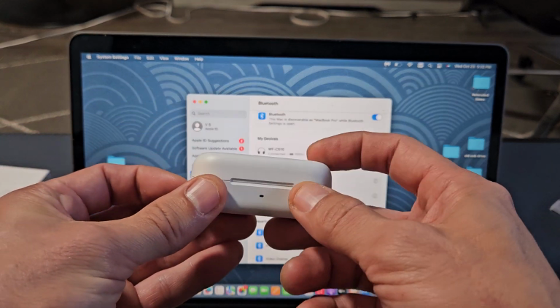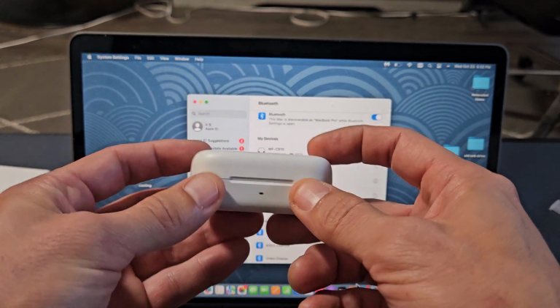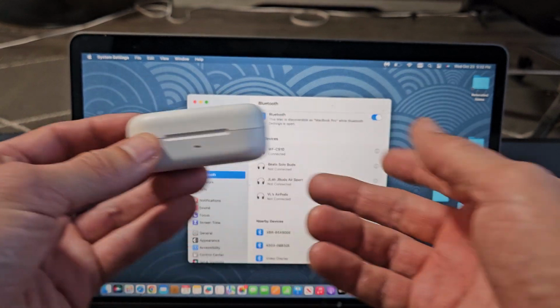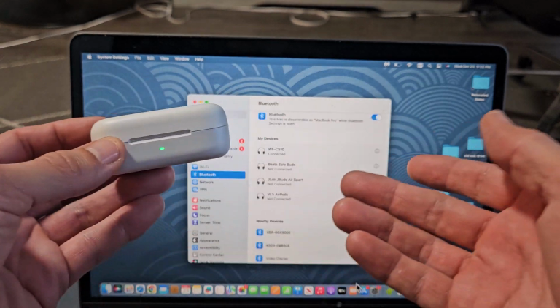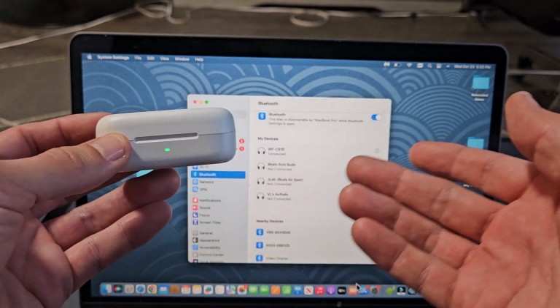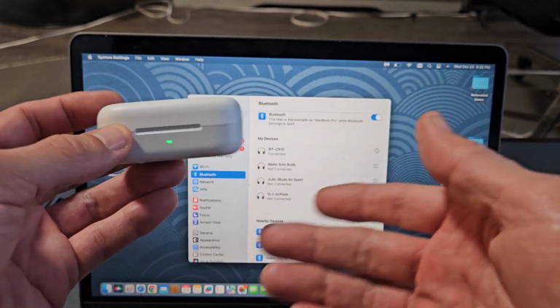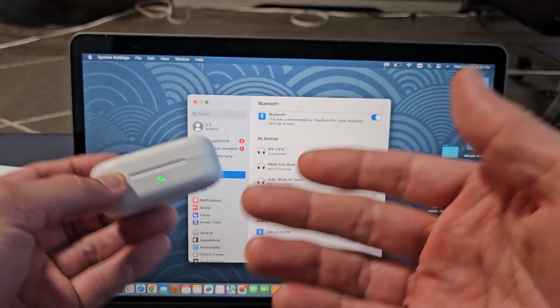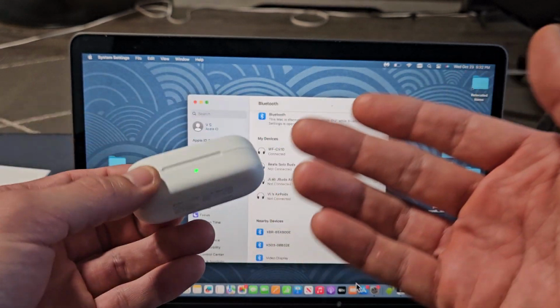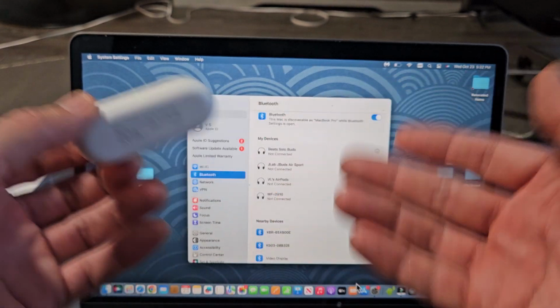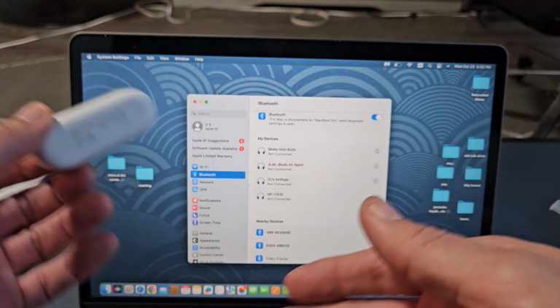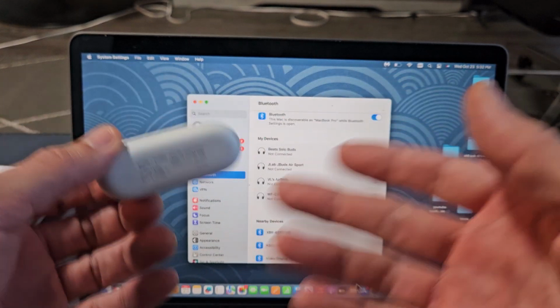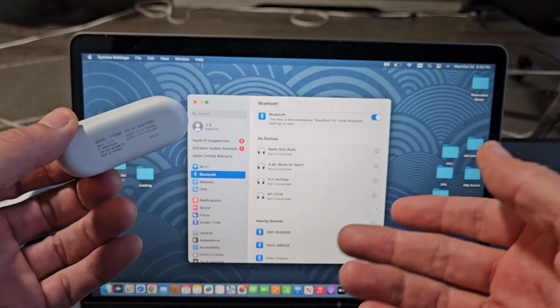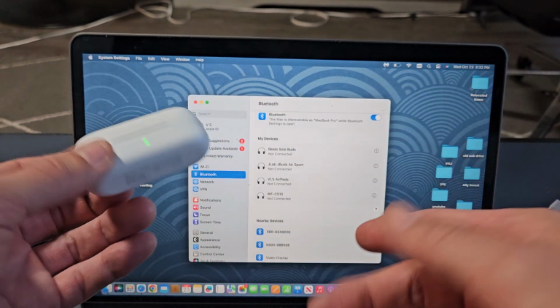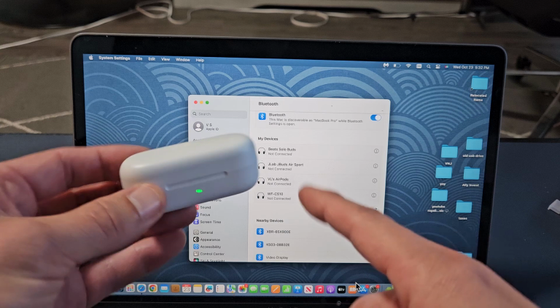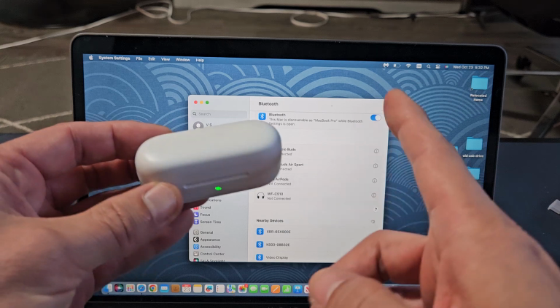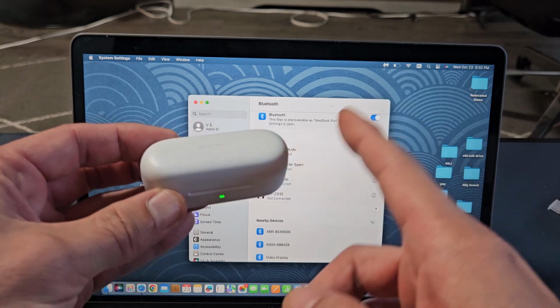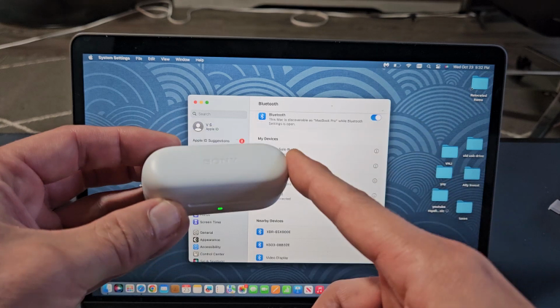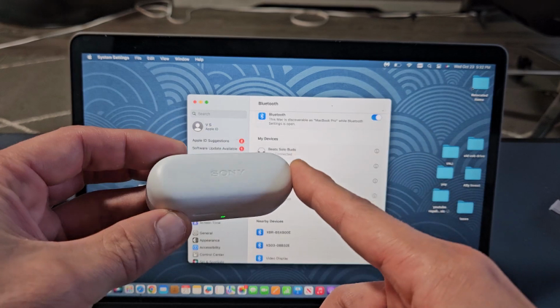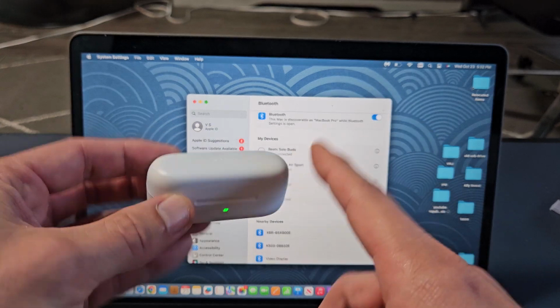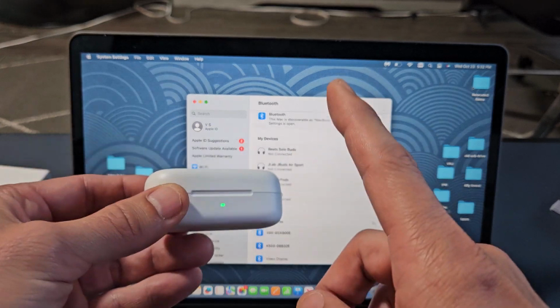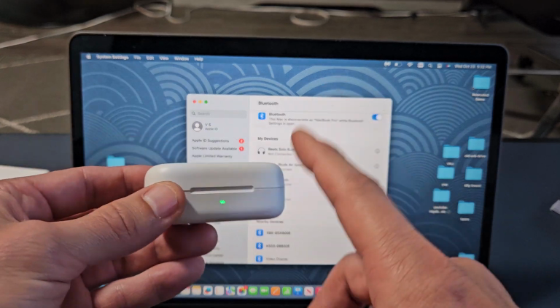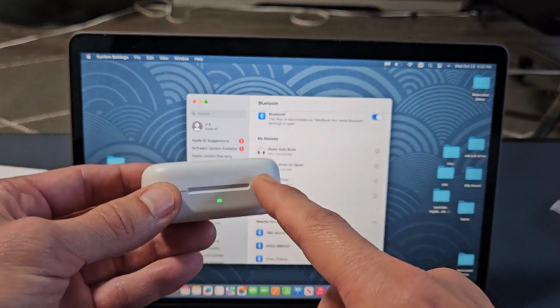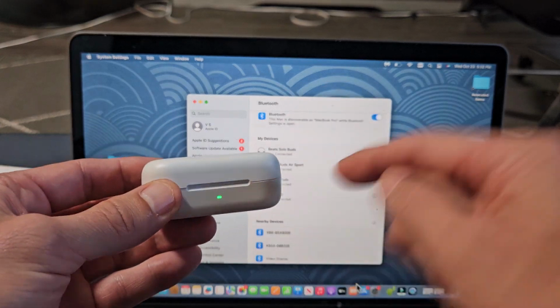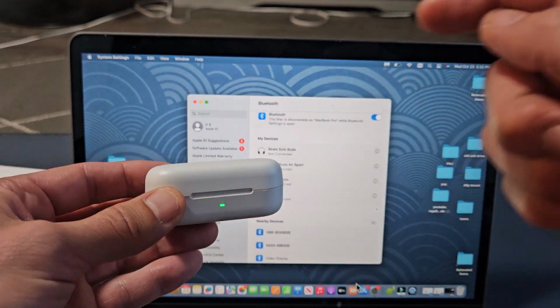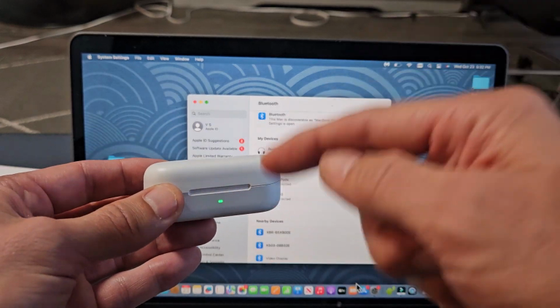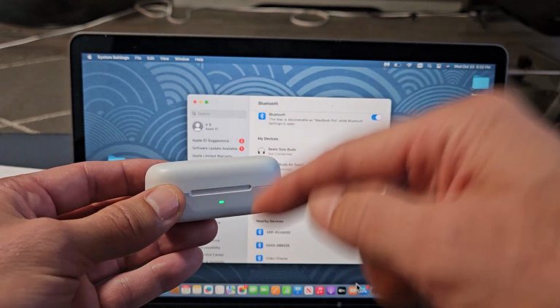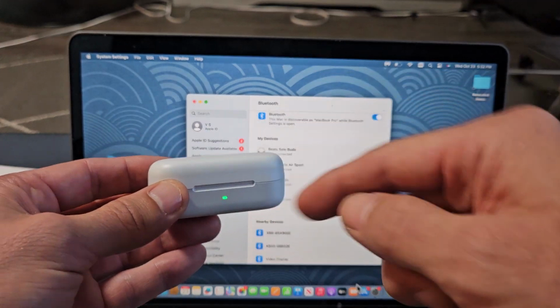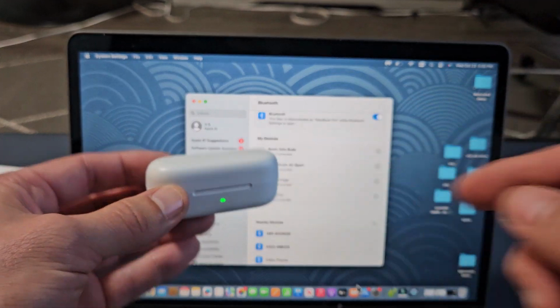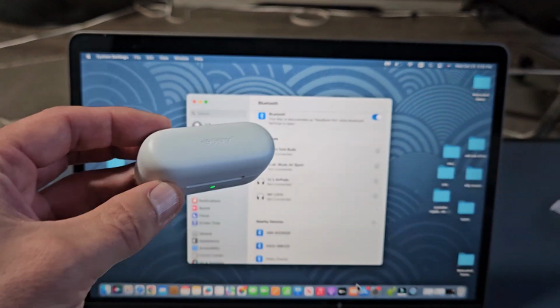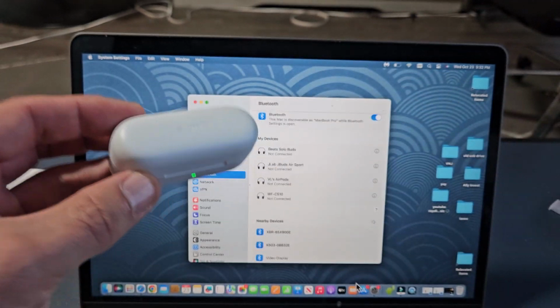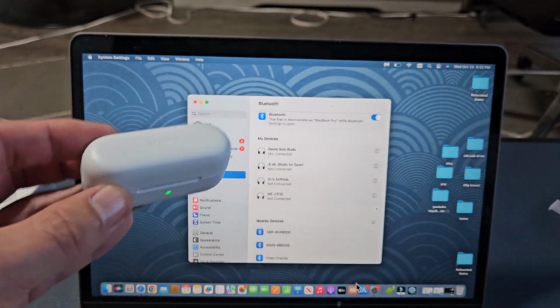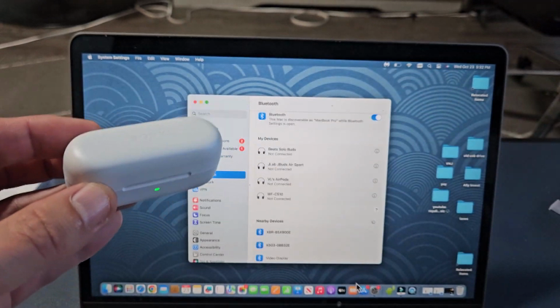If you had any issues with connecting or pairing problems, you can always reset these. If you need to do that, look in the link below in the description area.